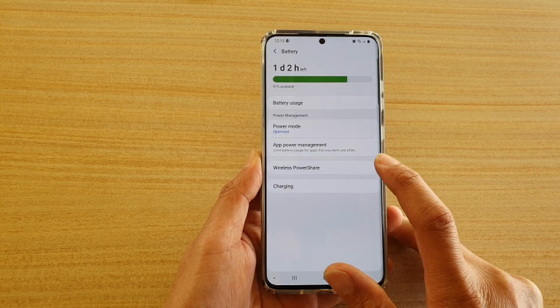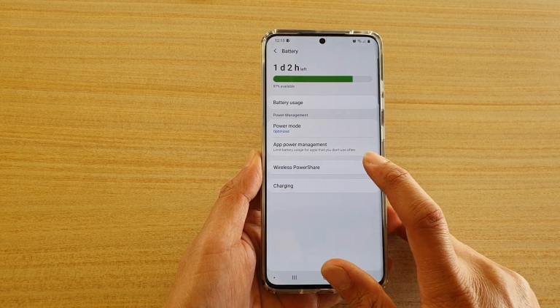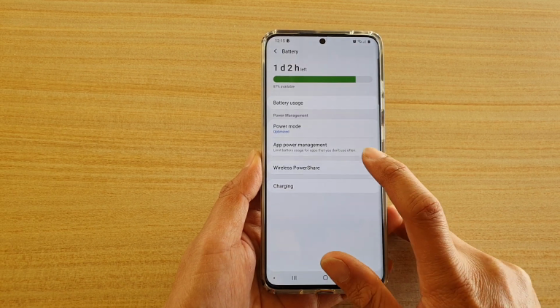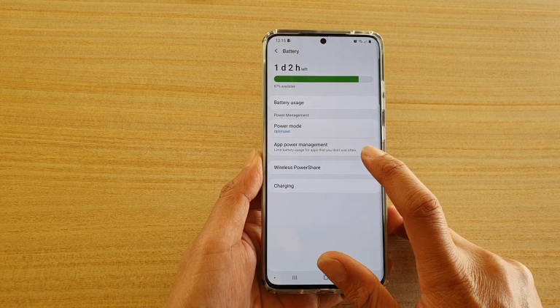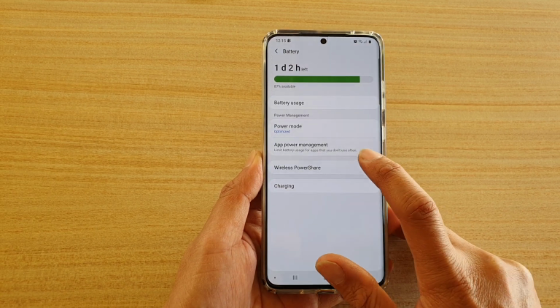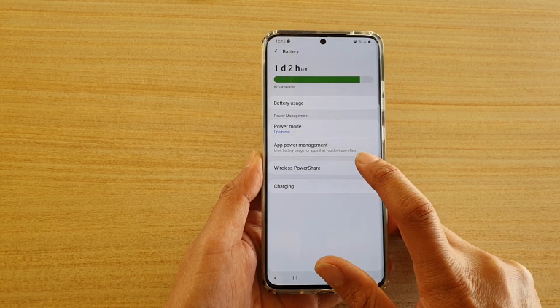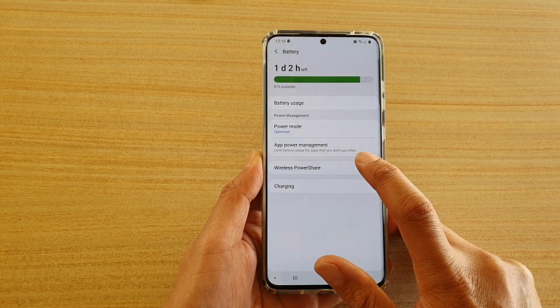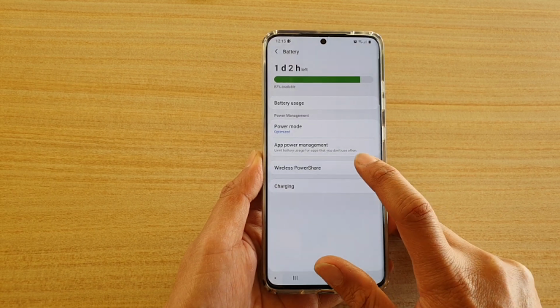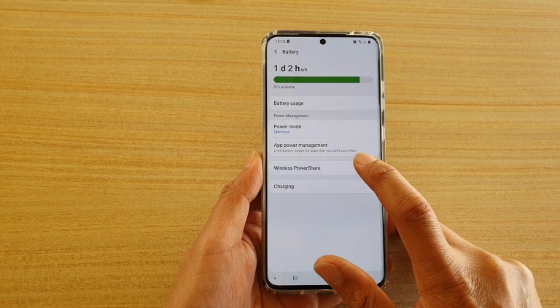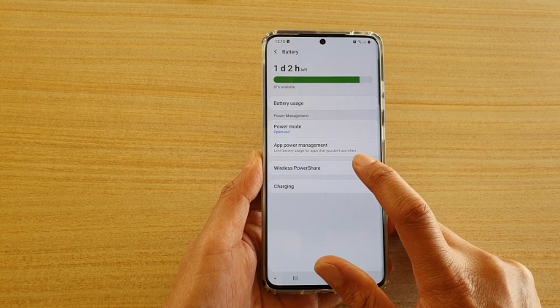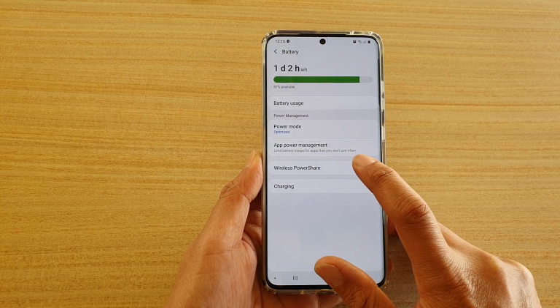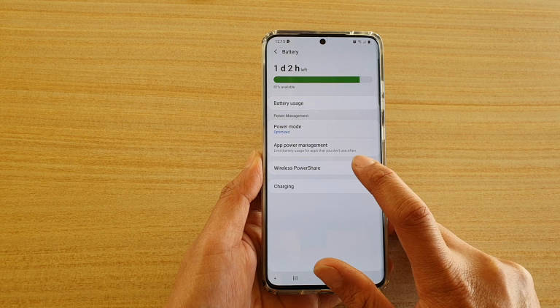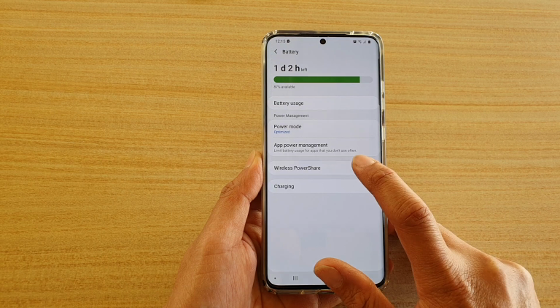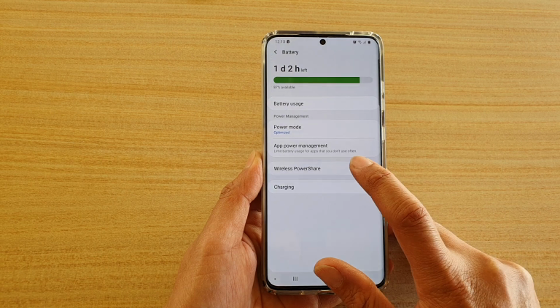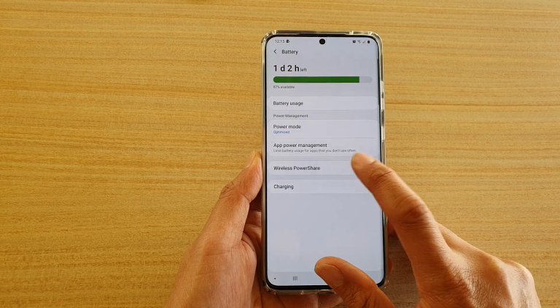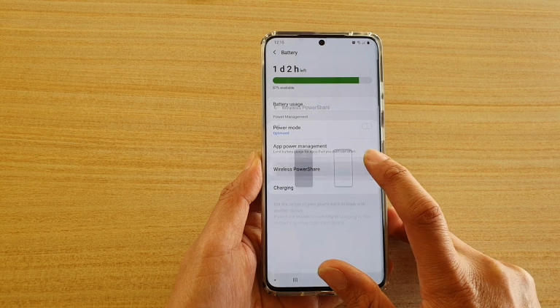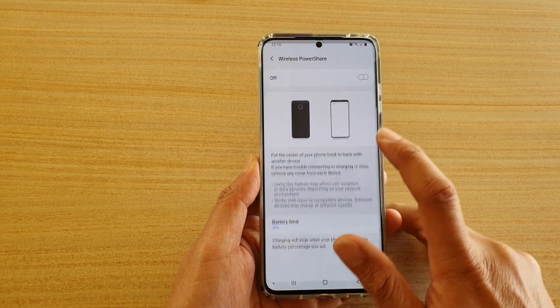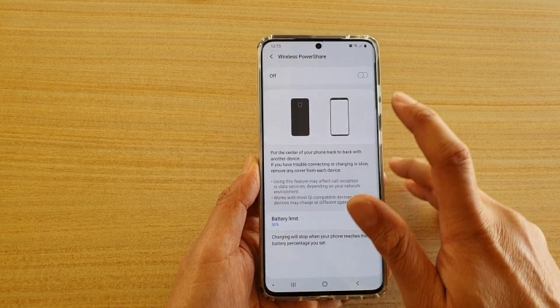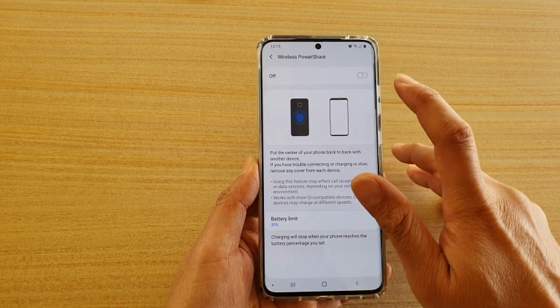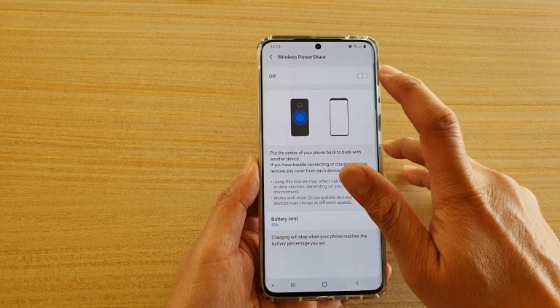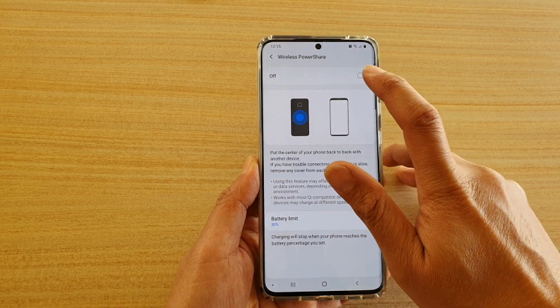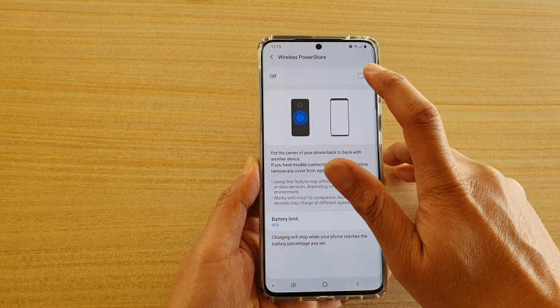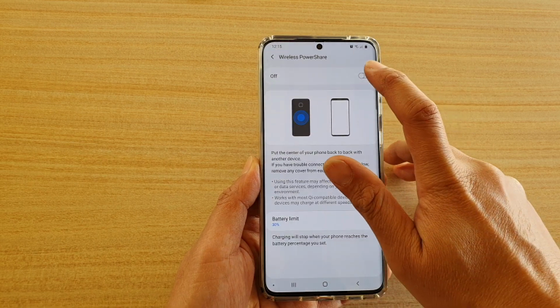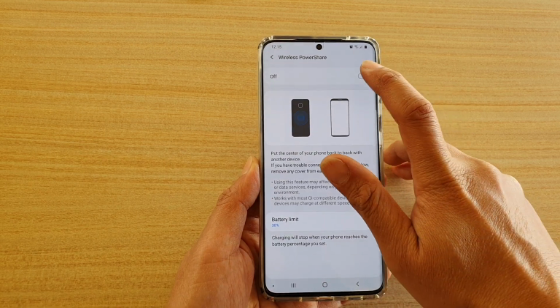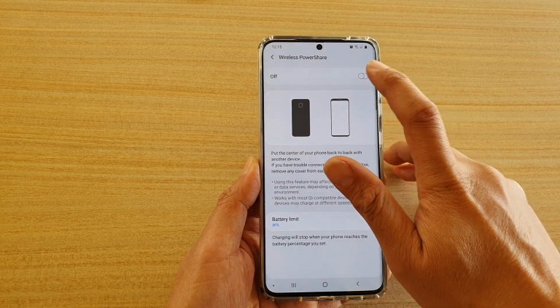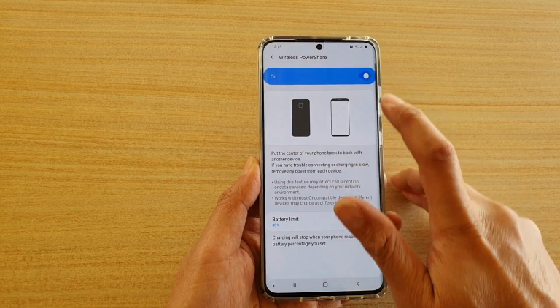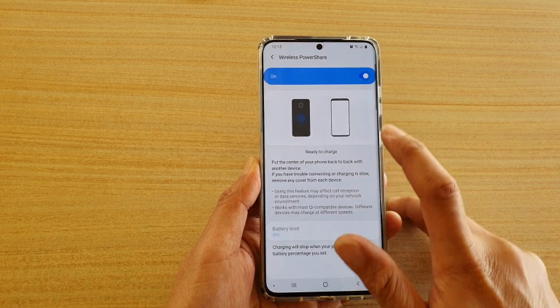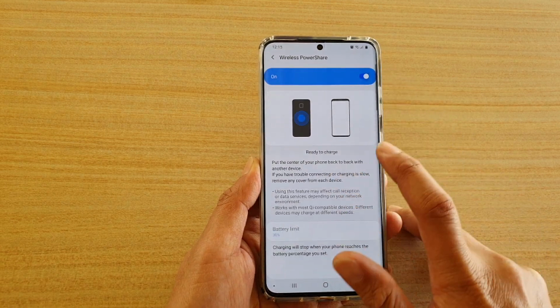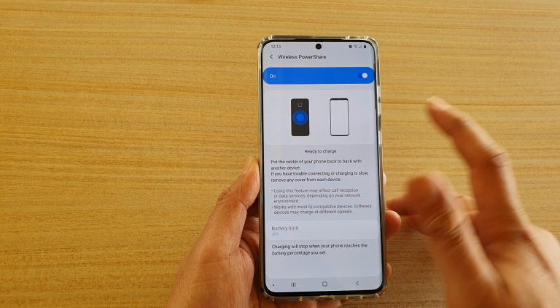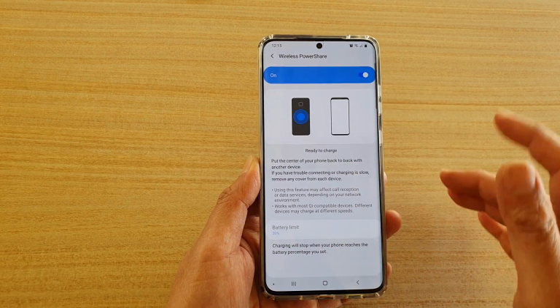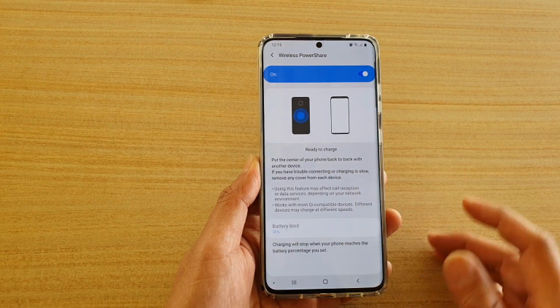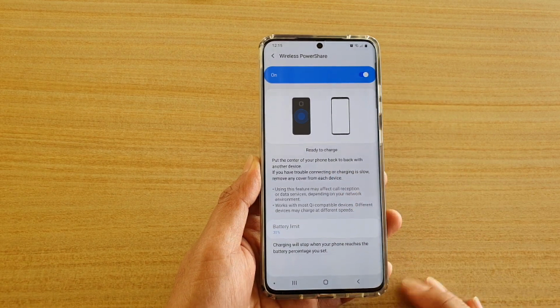Next, tap on wireless power share and tap on the switch here to turn it on.